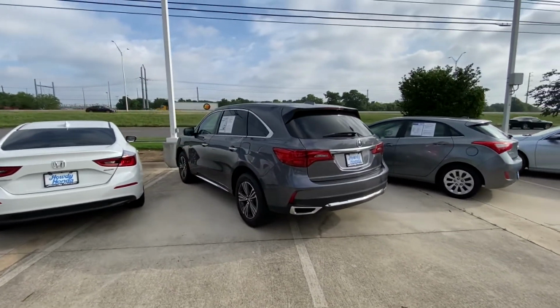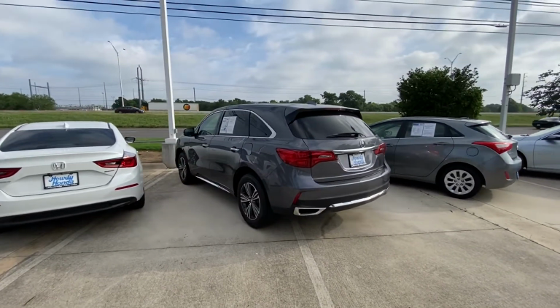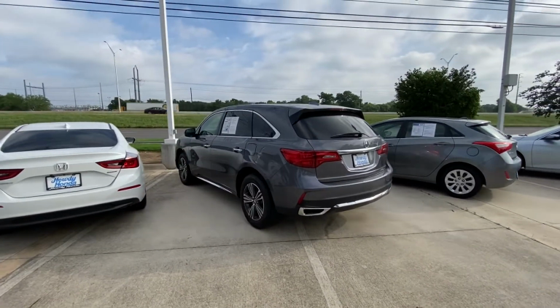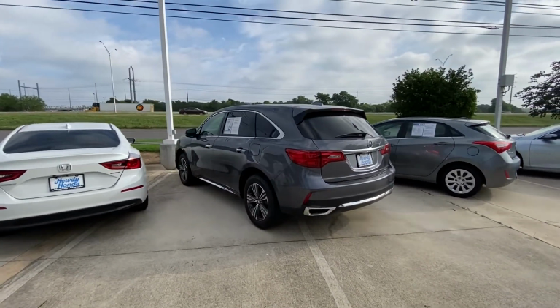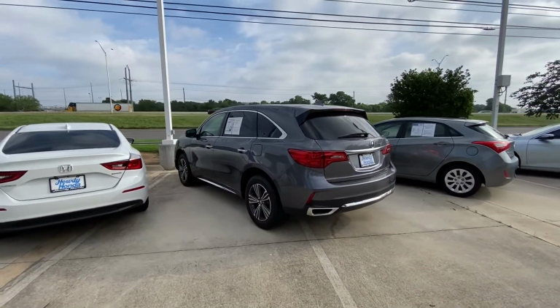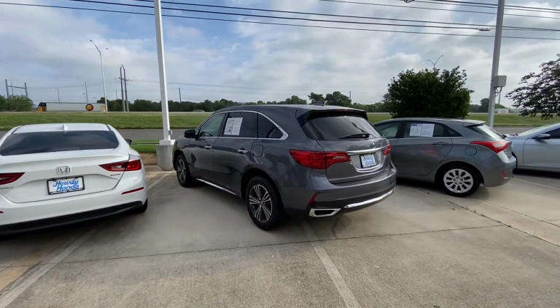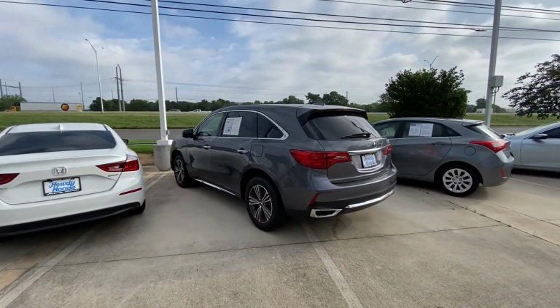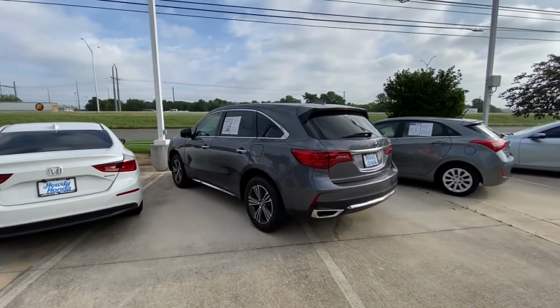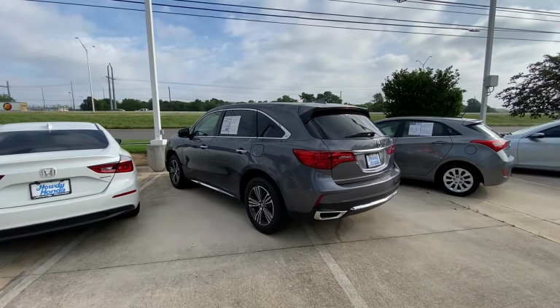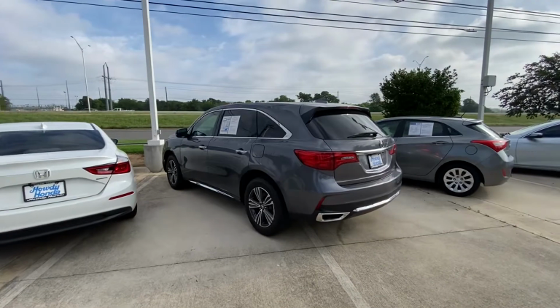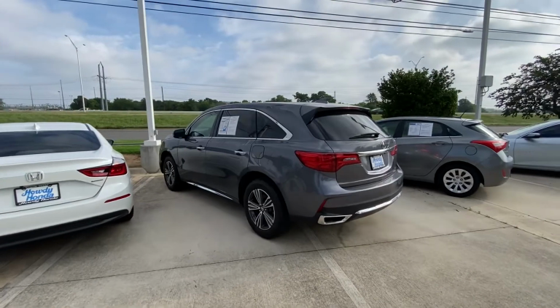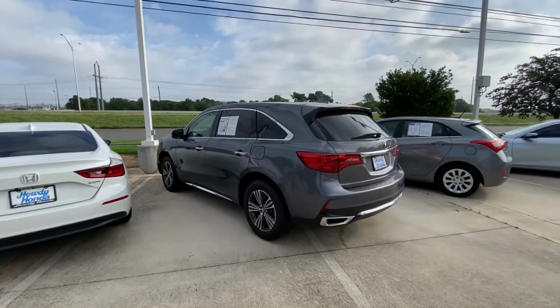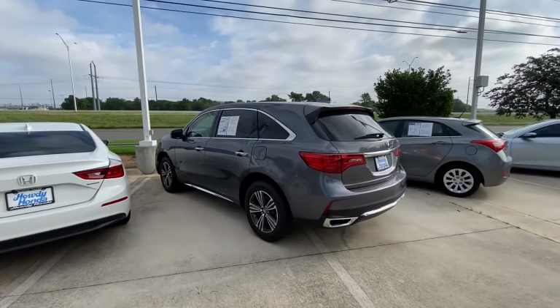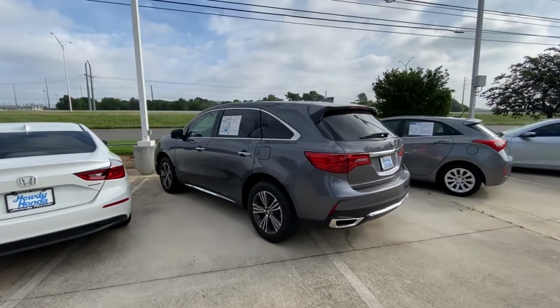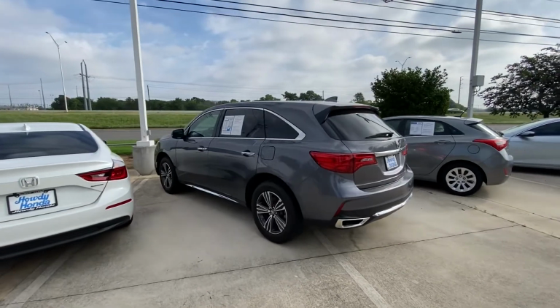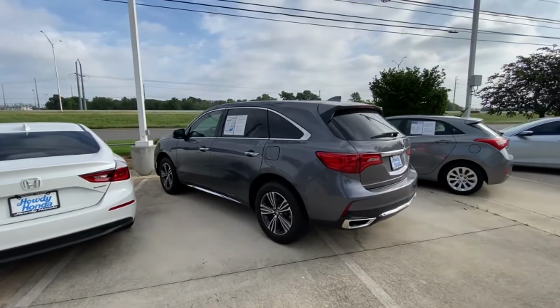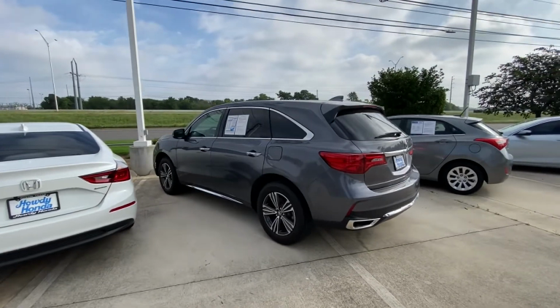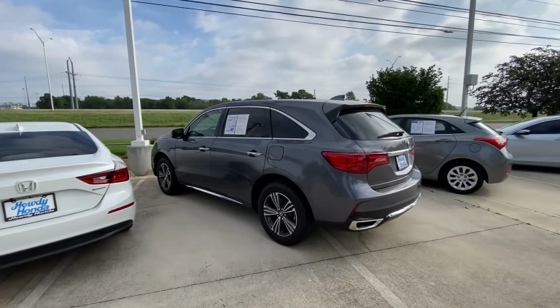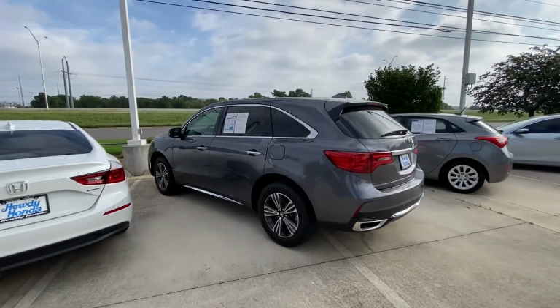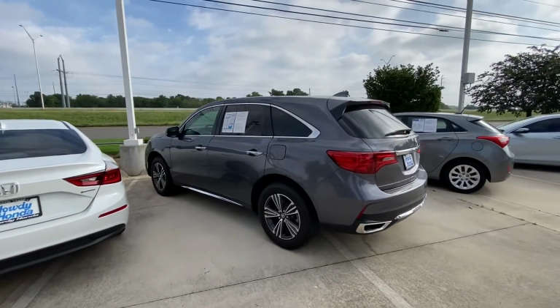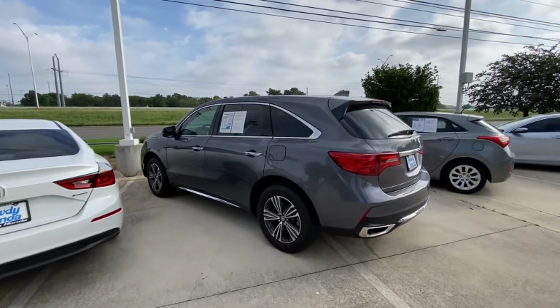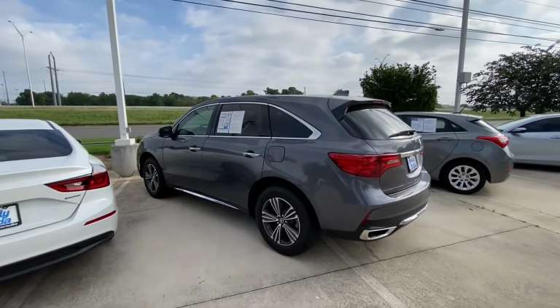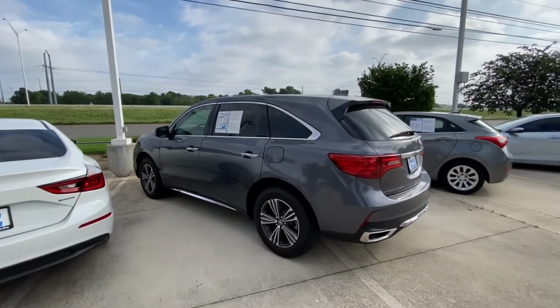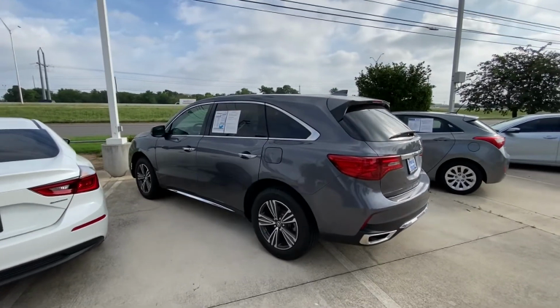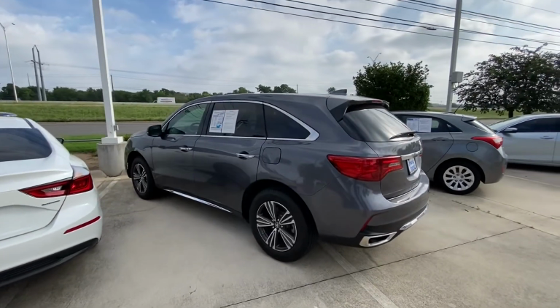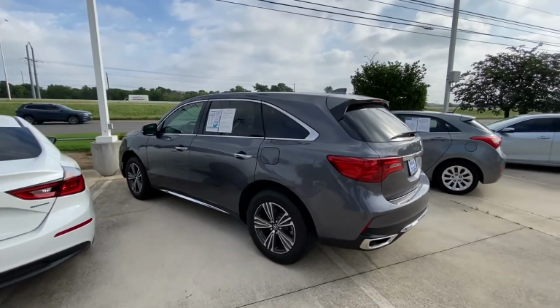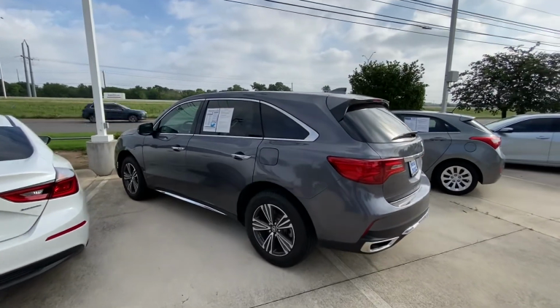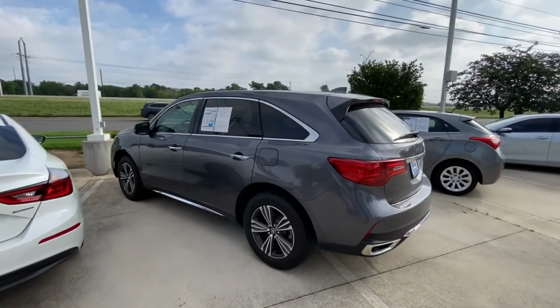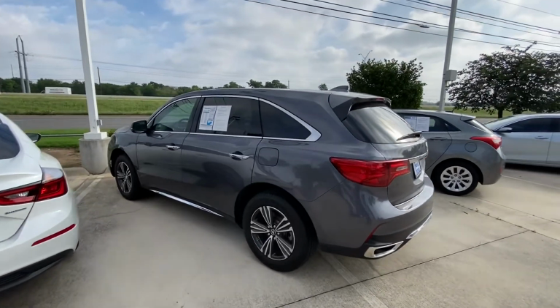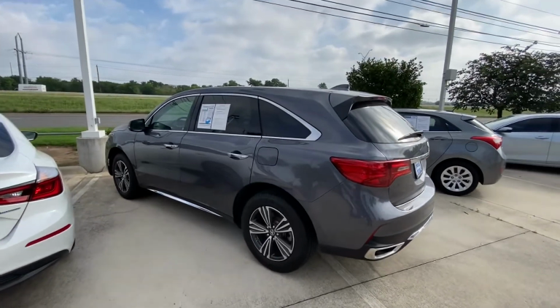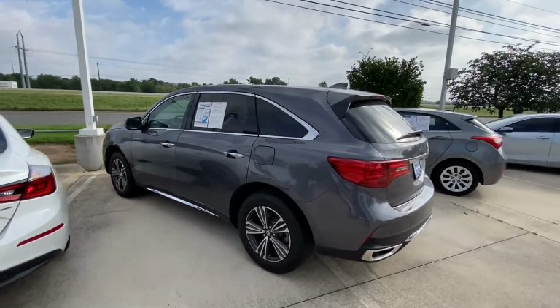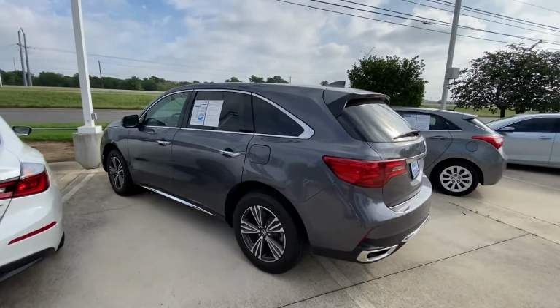Please let me know — I would be more than happy to help. Once again, this is Jake from Howdy Honda. Thank you and have a great day. Bye bye!